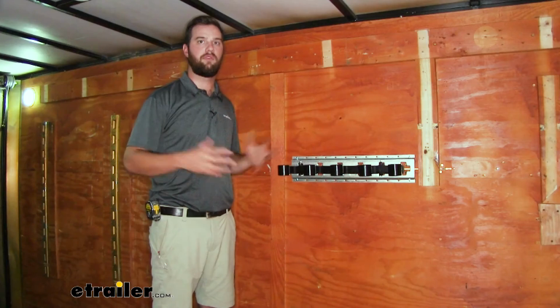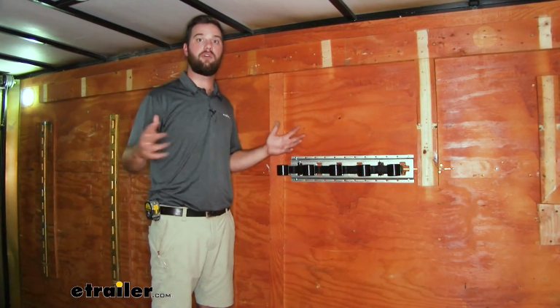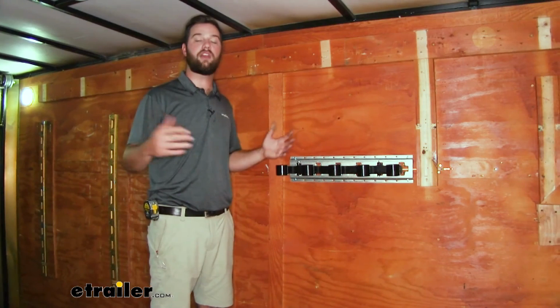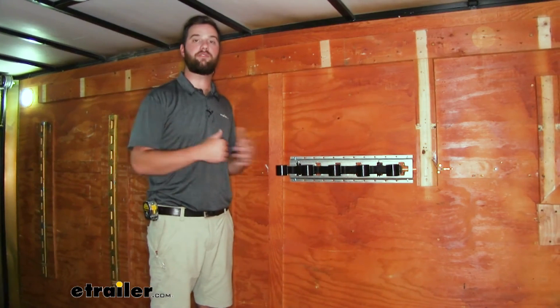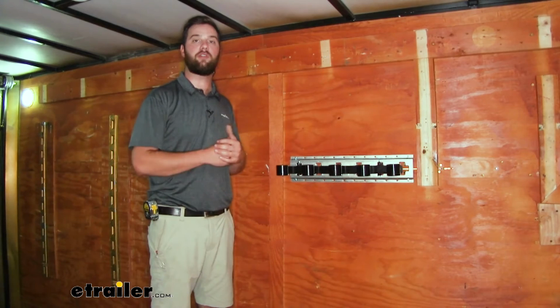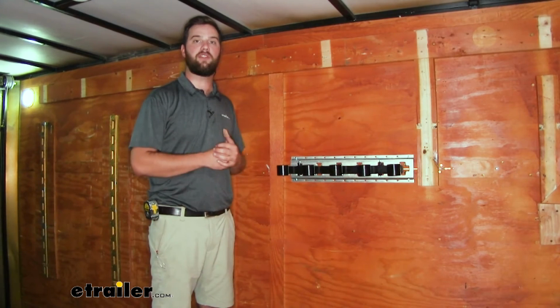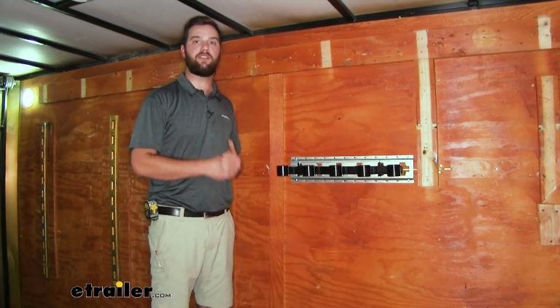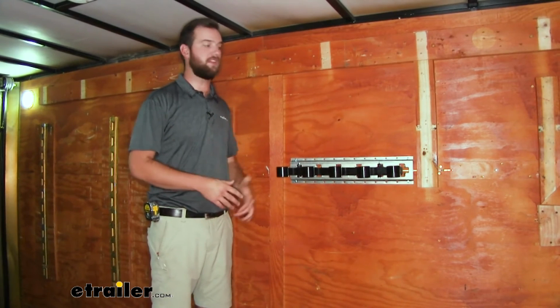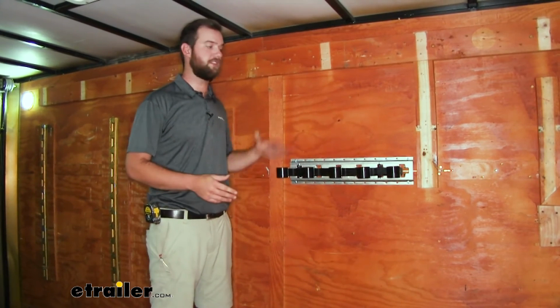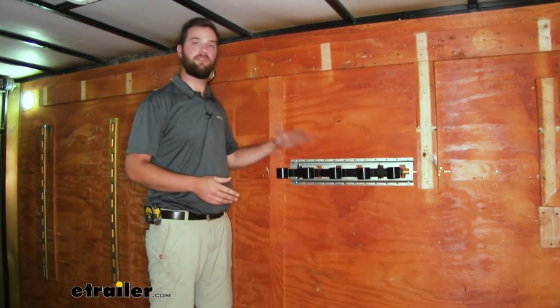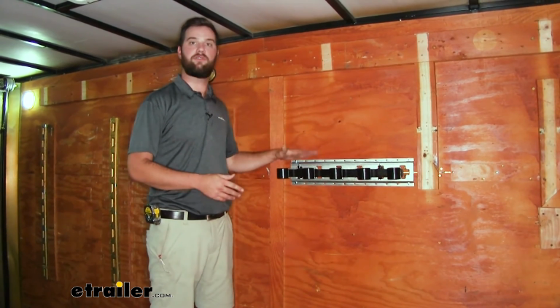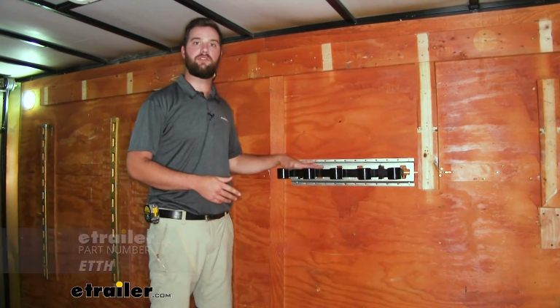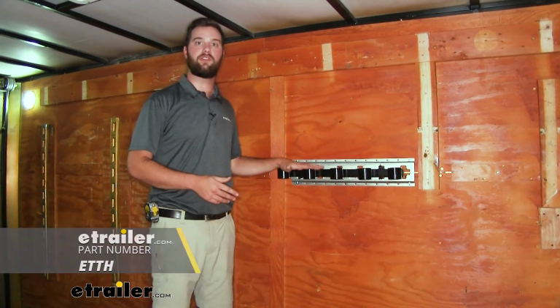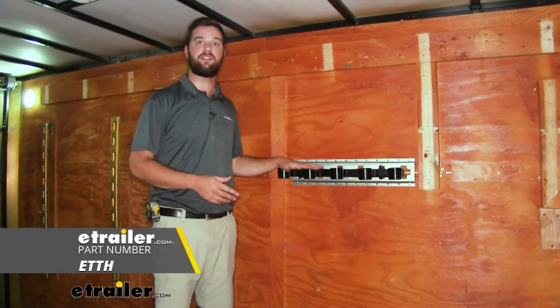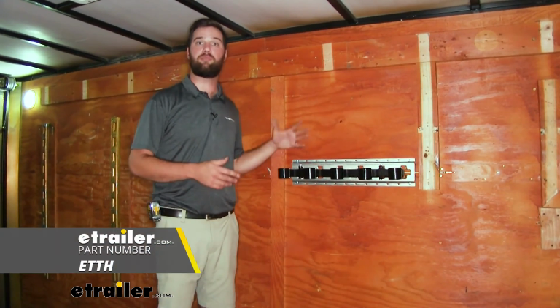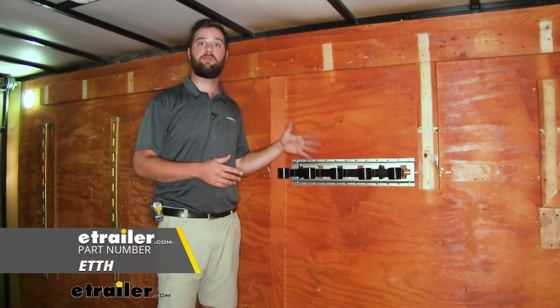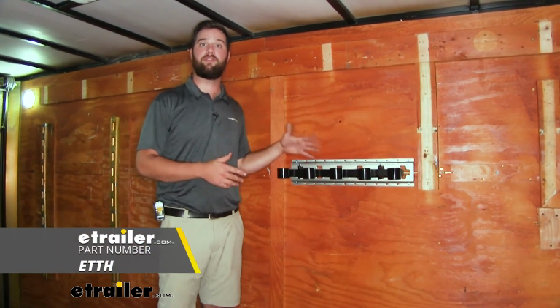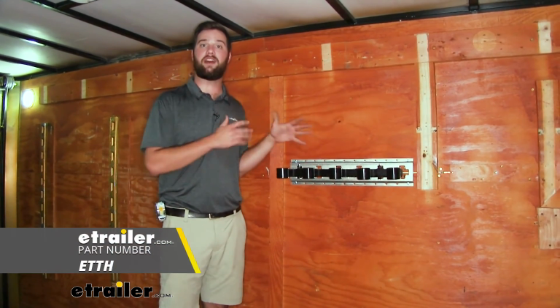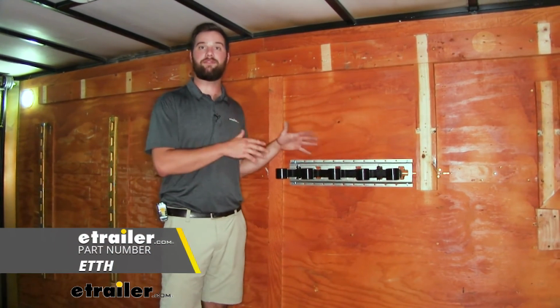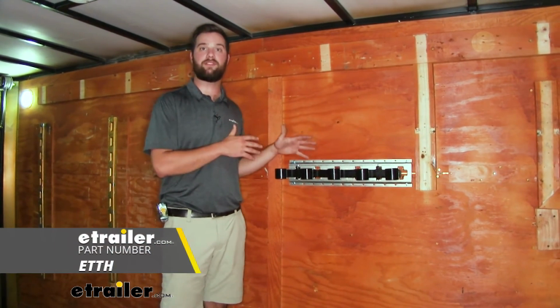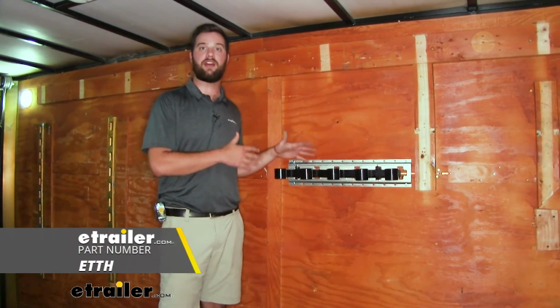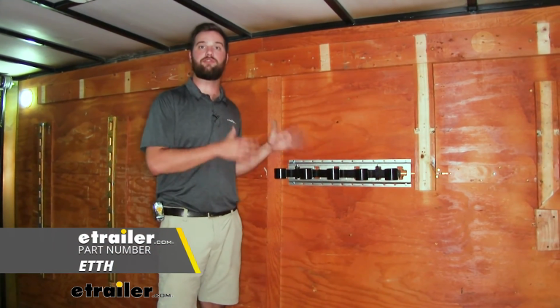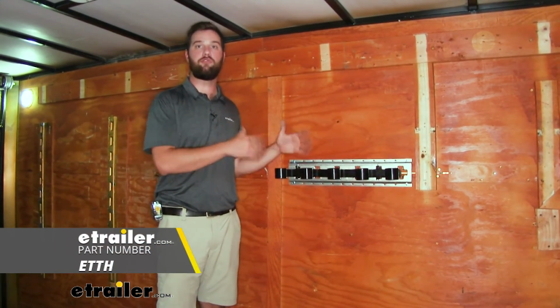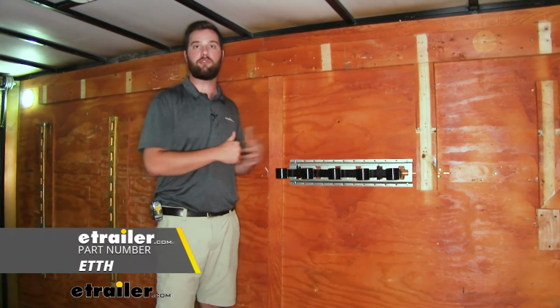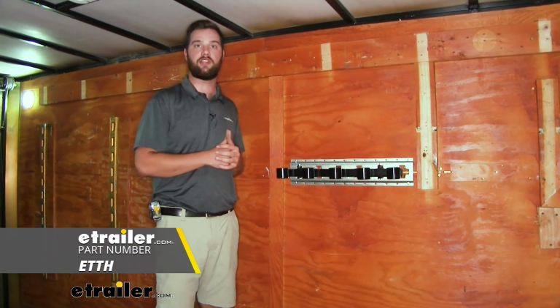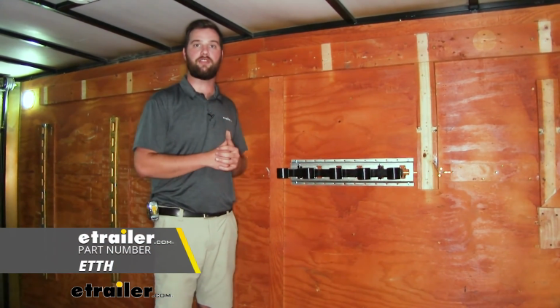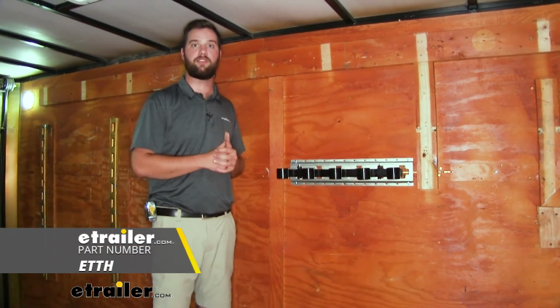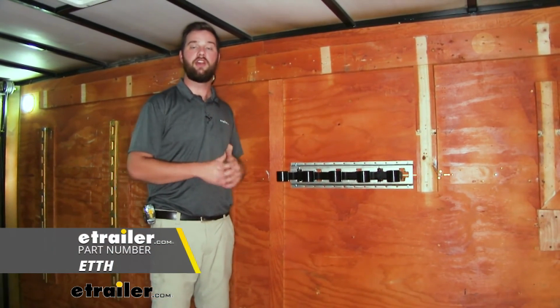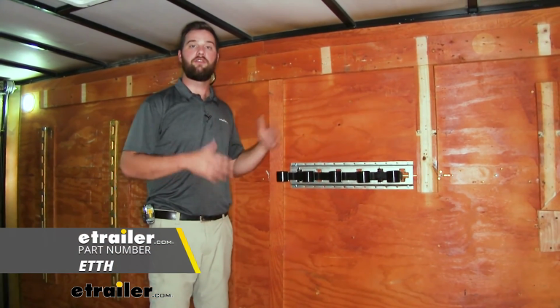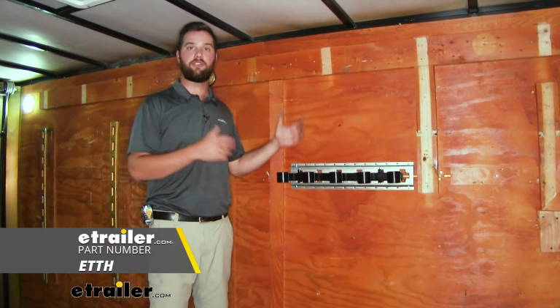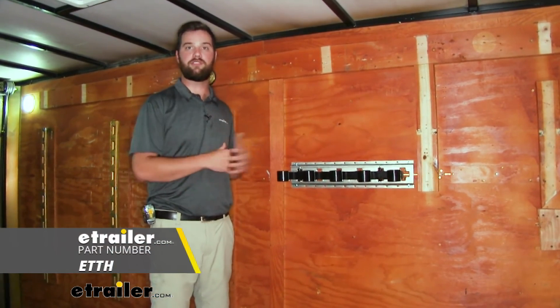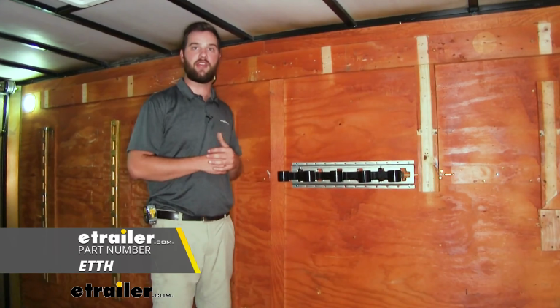Well guys, with all that being said, that's going to do it for a look at the Brophy five-slot tool organizer for e-track.